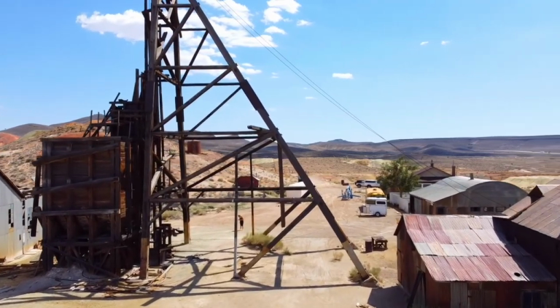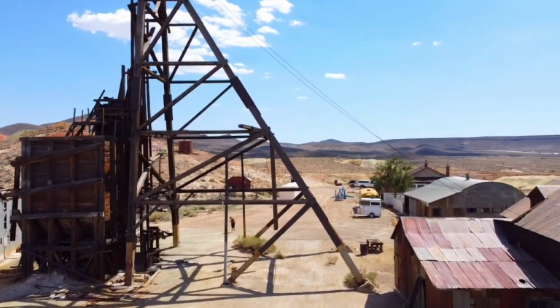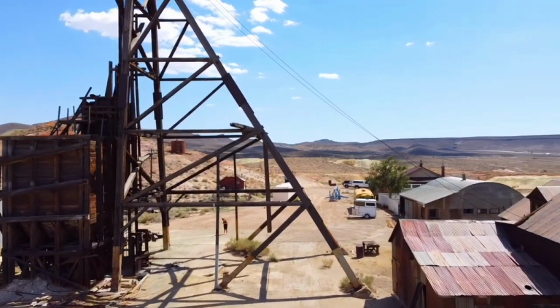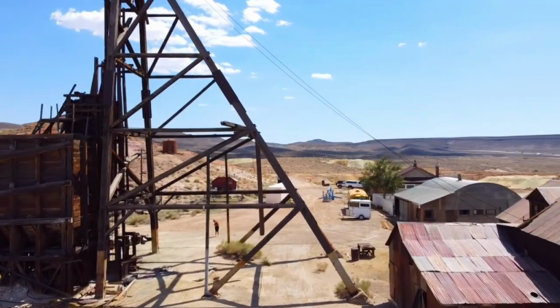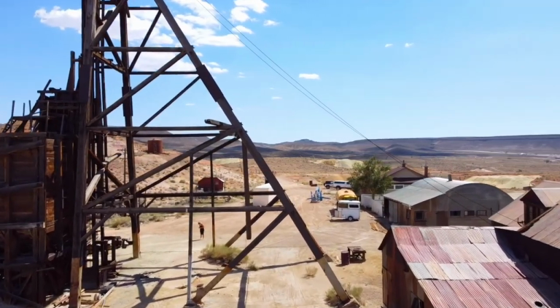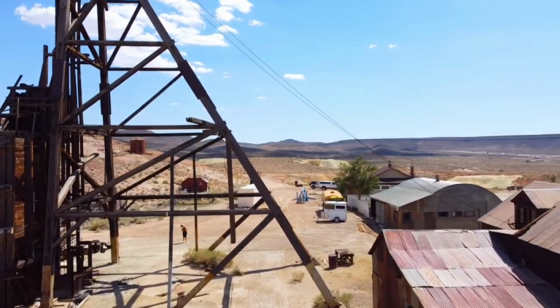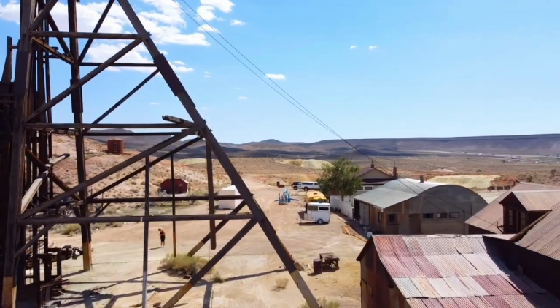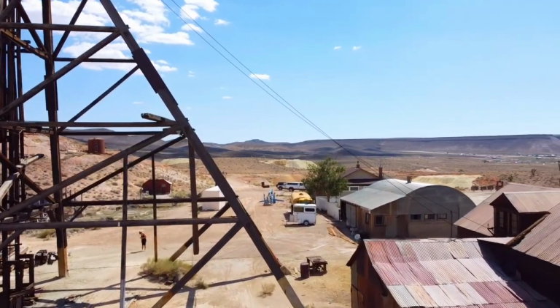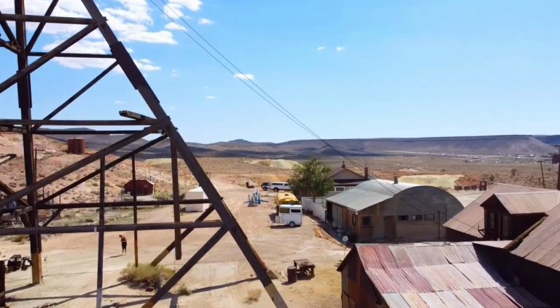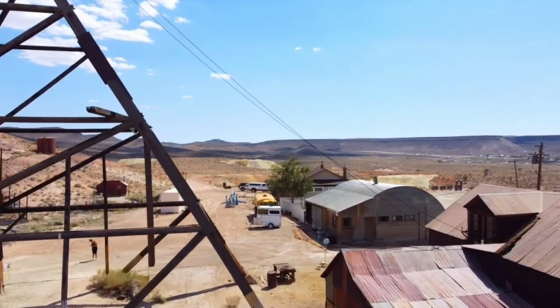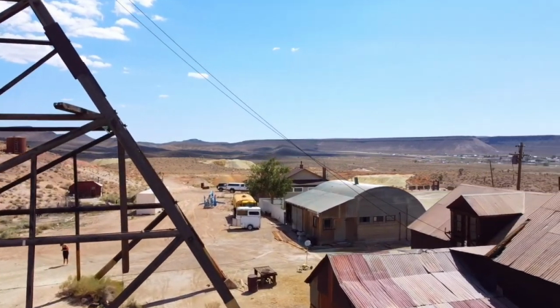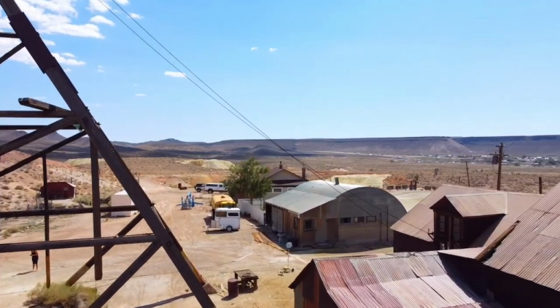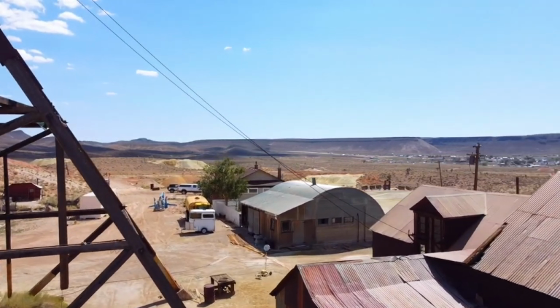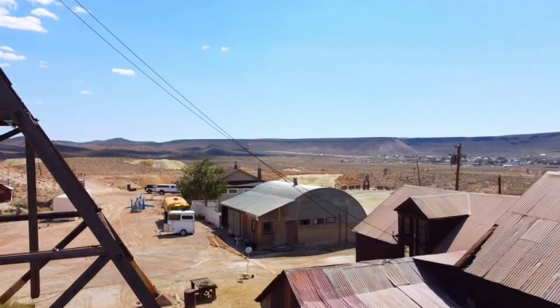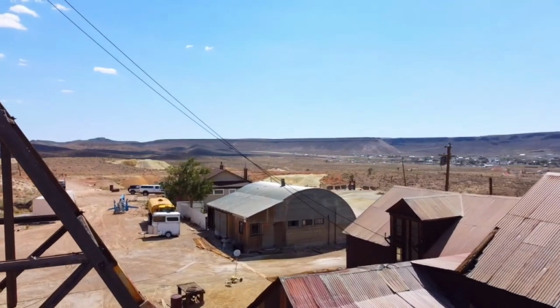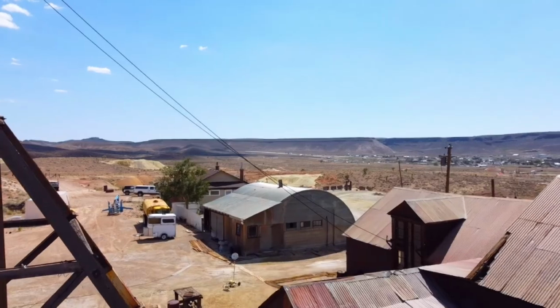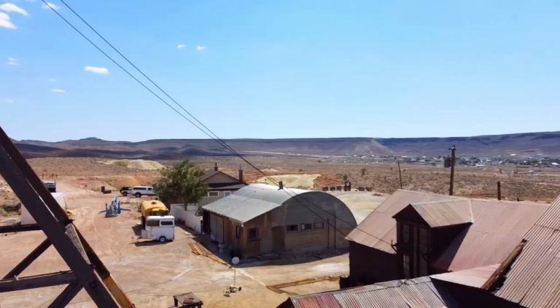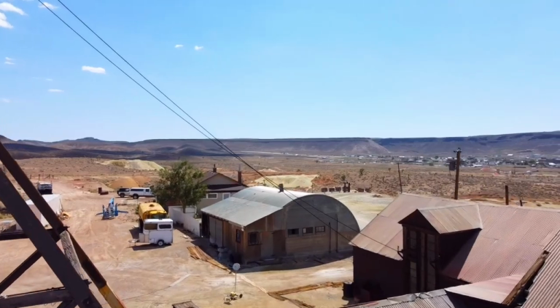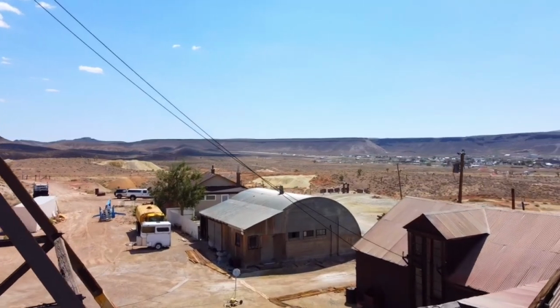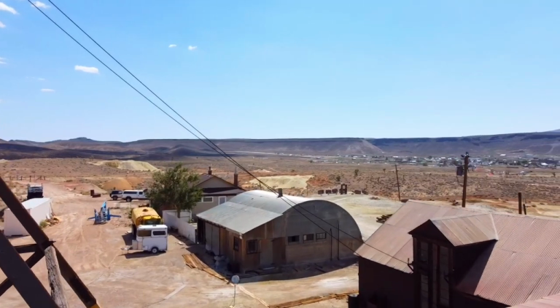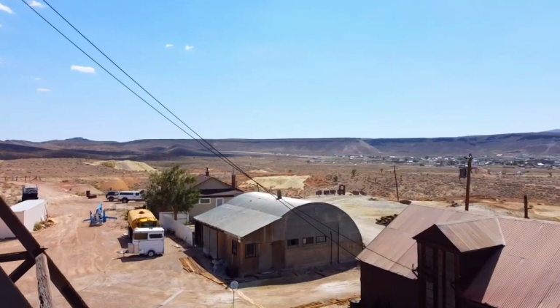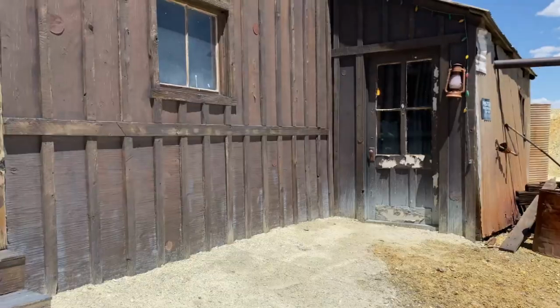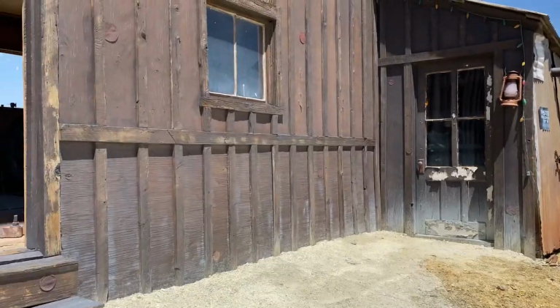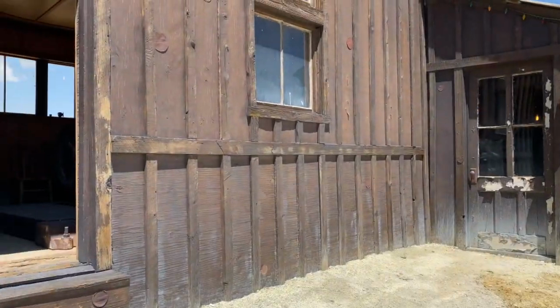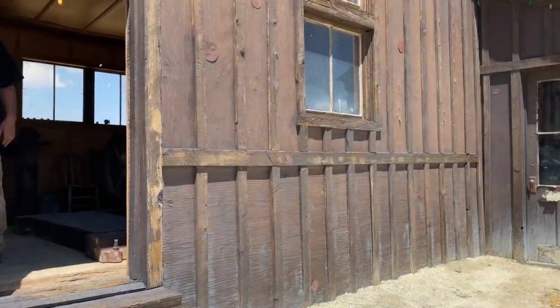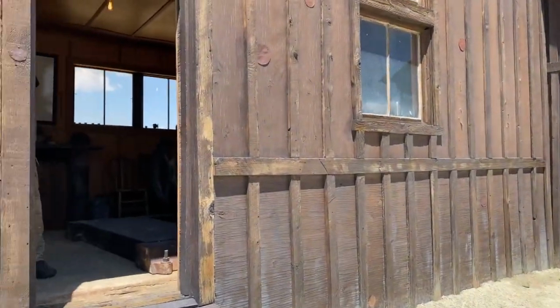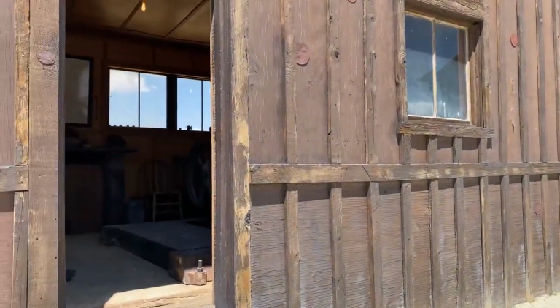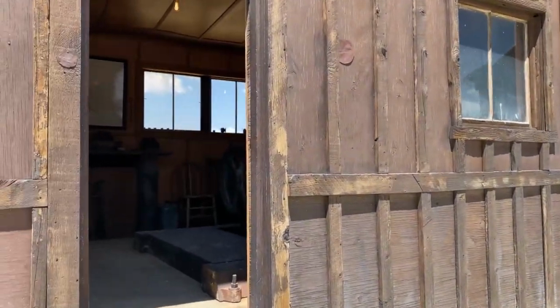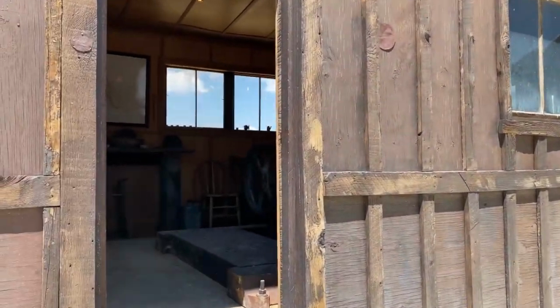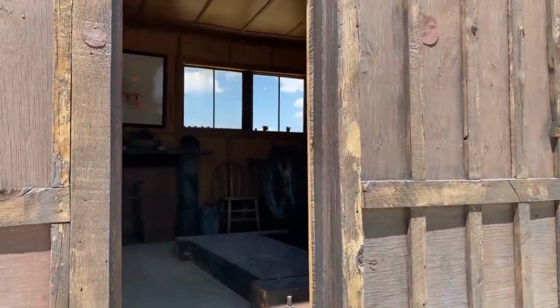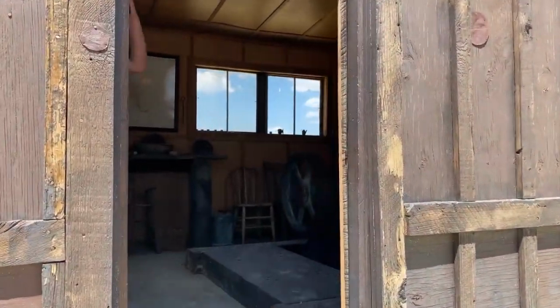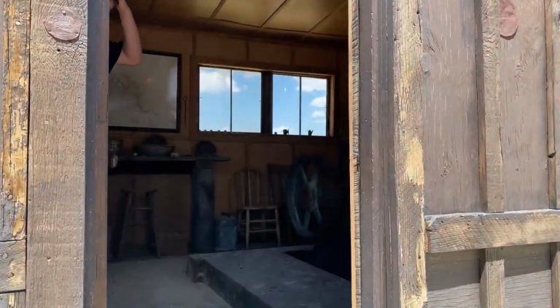When you arrive, you'll meet in the center of the property and be given a little bit of history about the mines before heading to your second location.